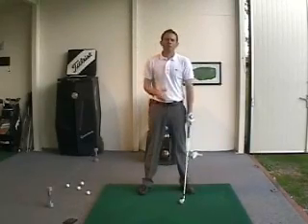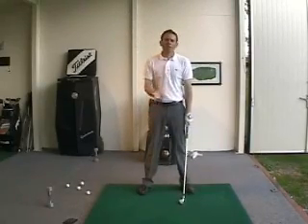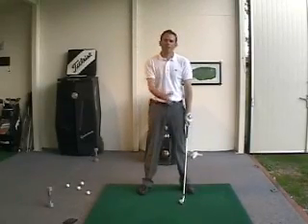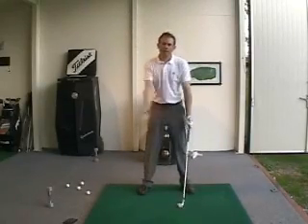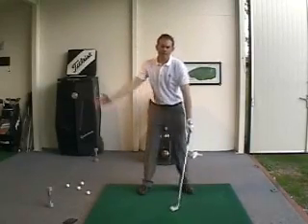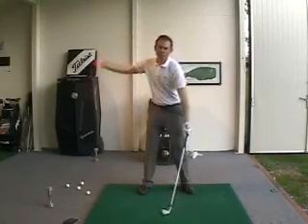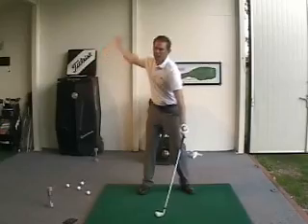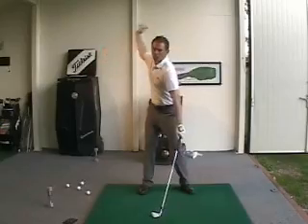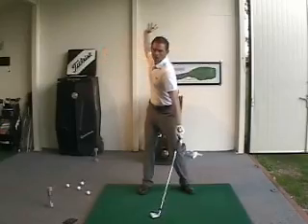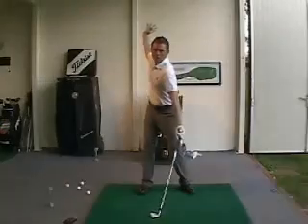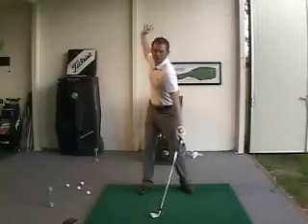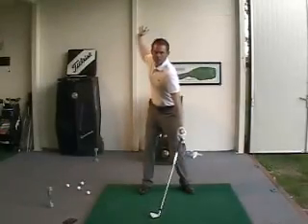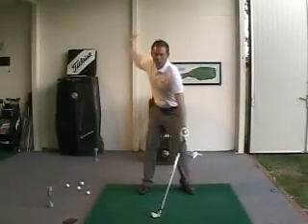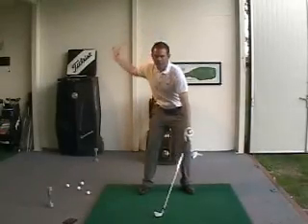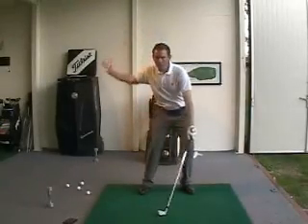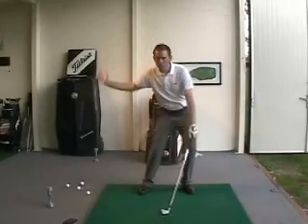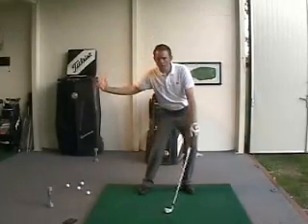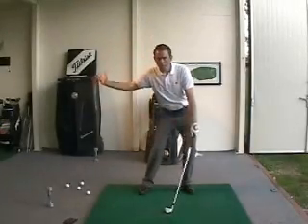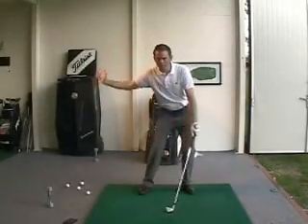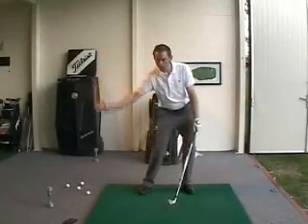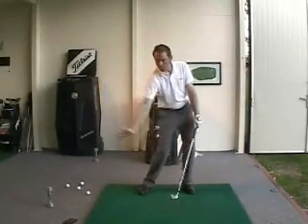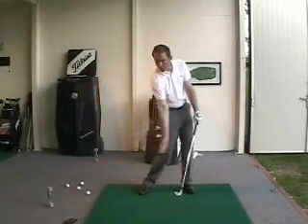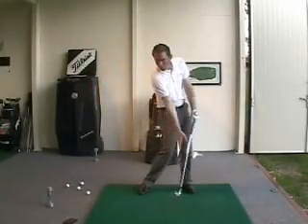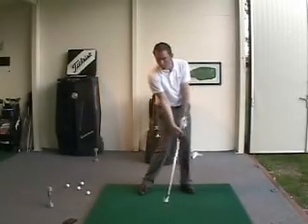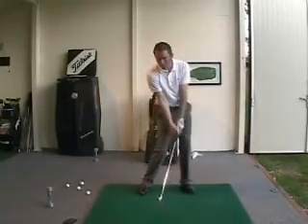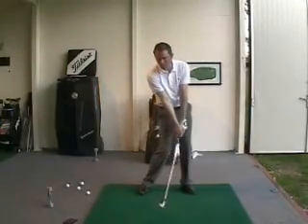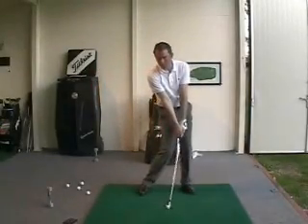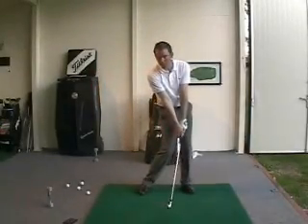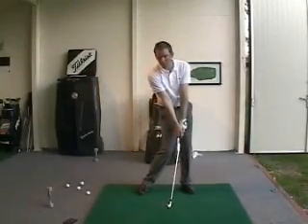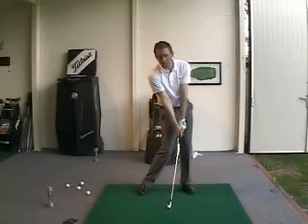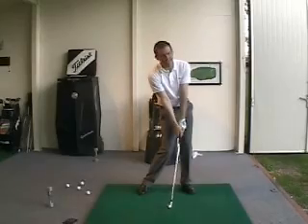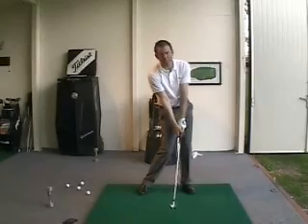With that swing I knew exactly where the club was. I knew exactly where my weight was. I knew exactly what type of impact position I was going to have.